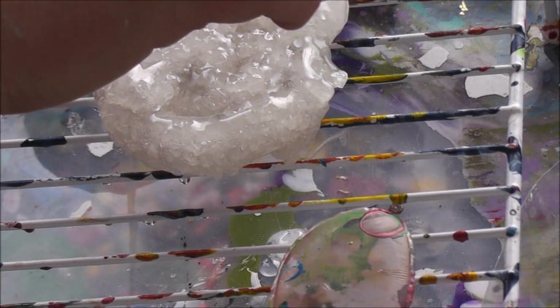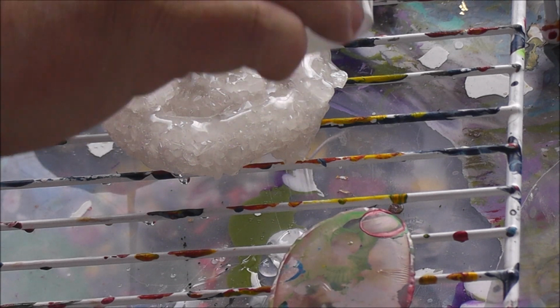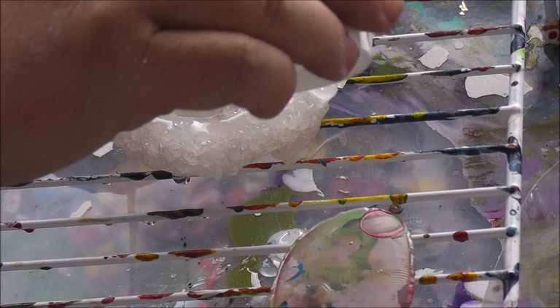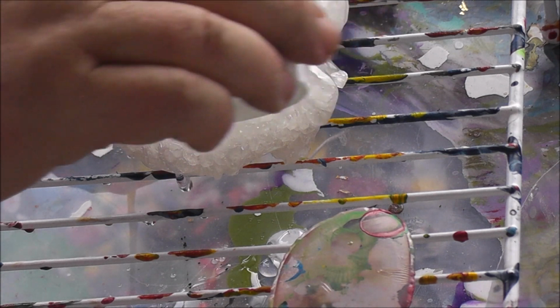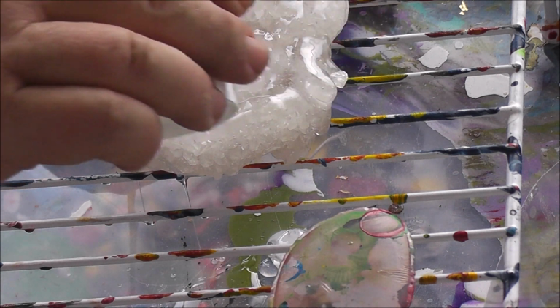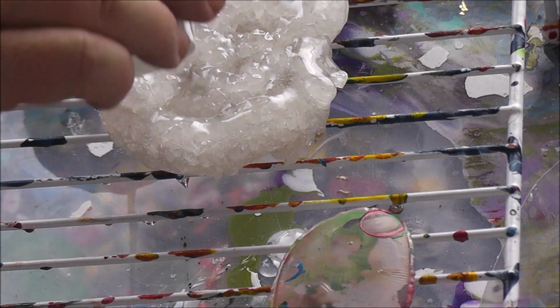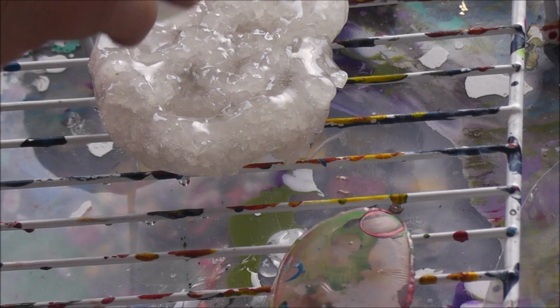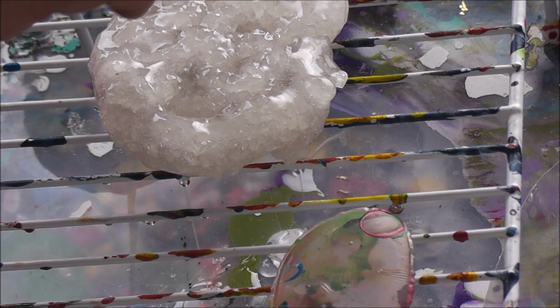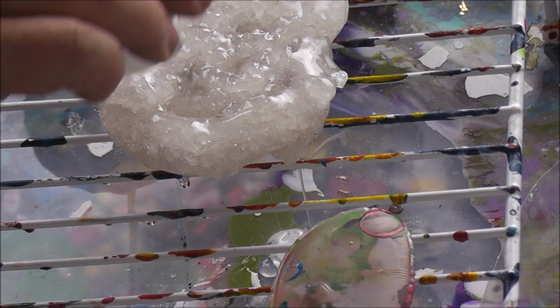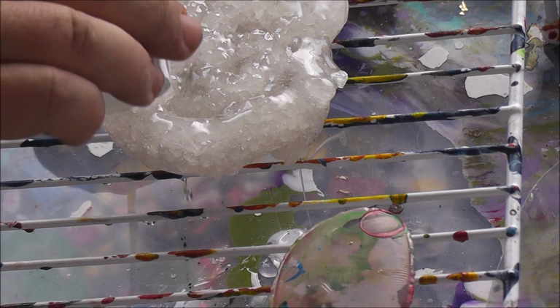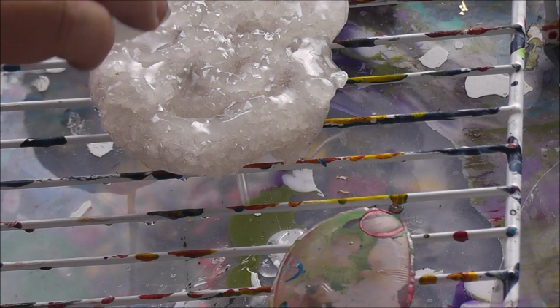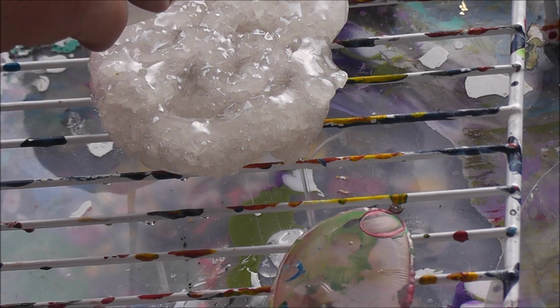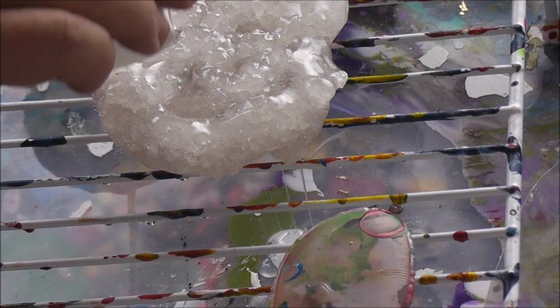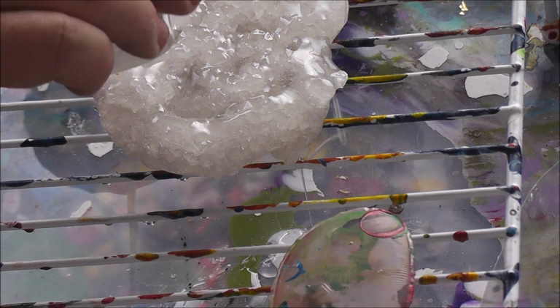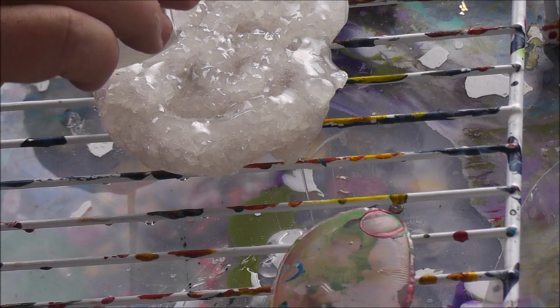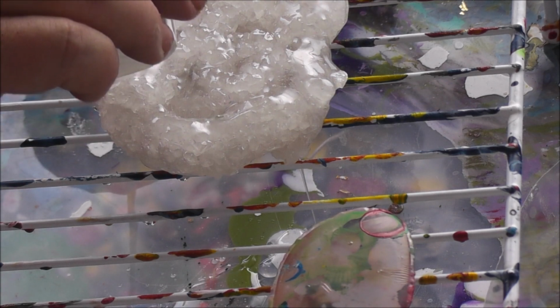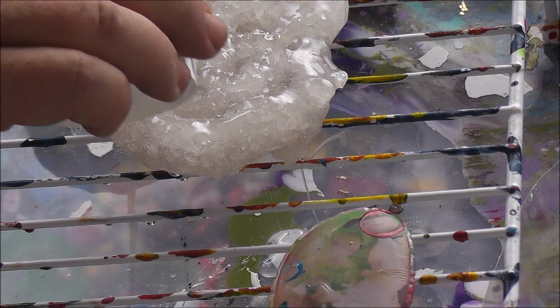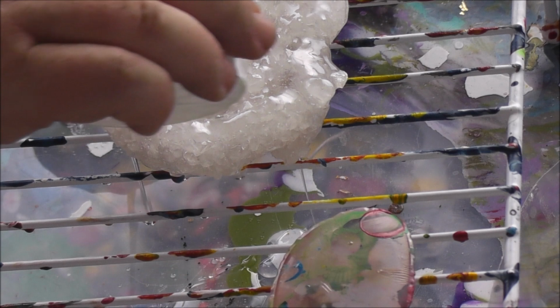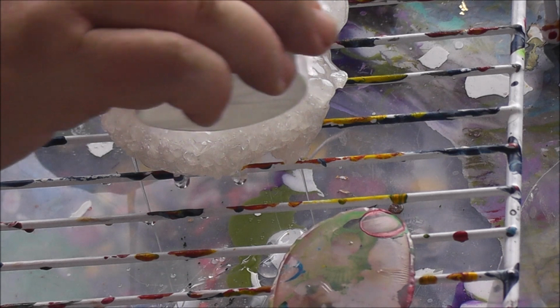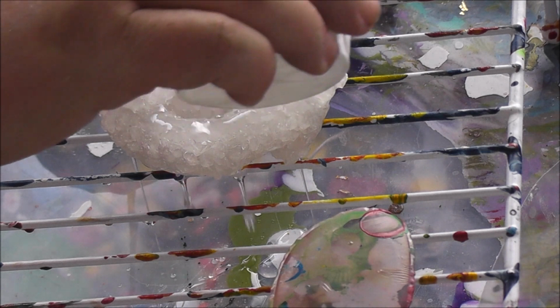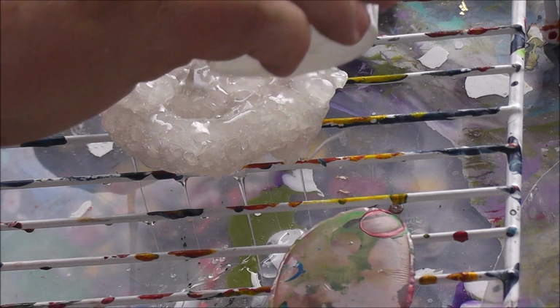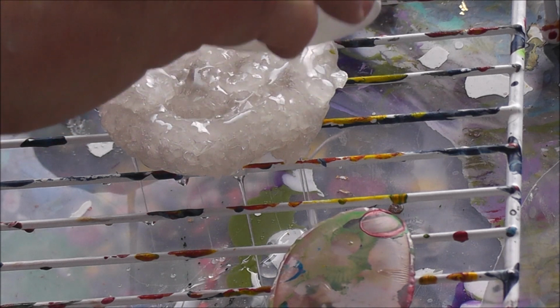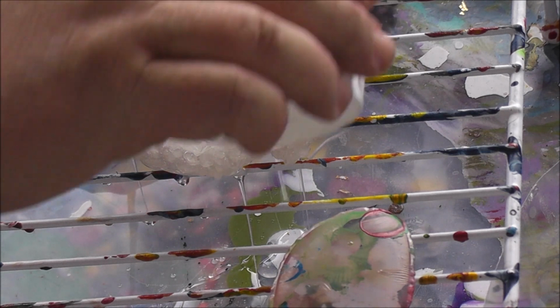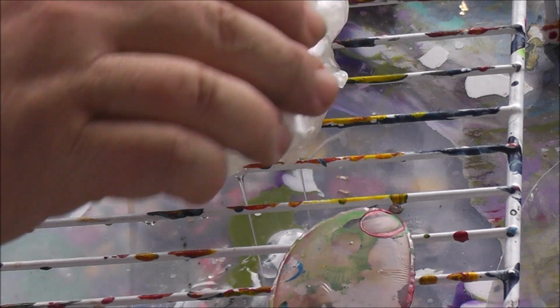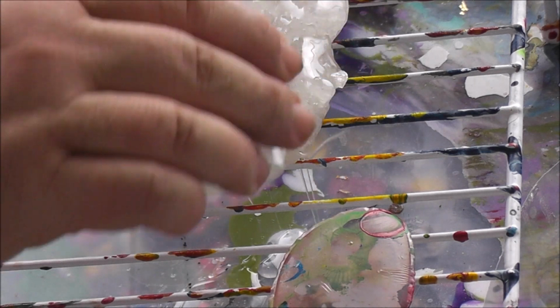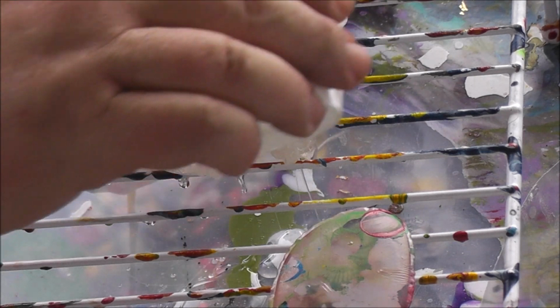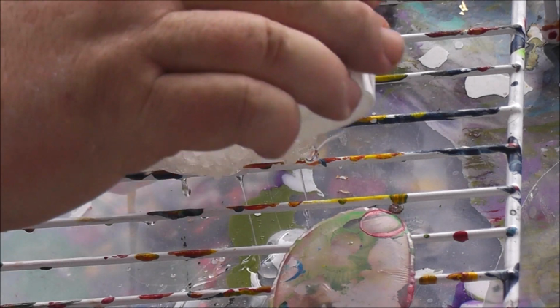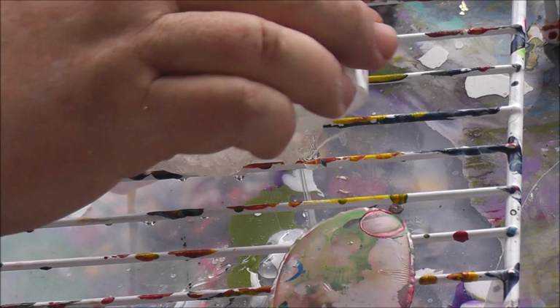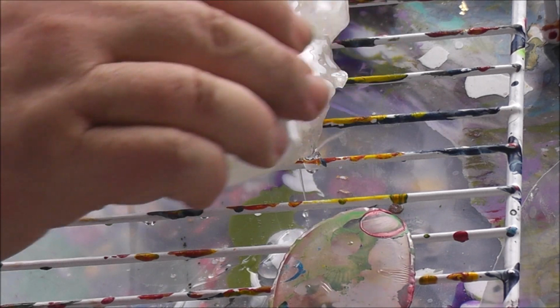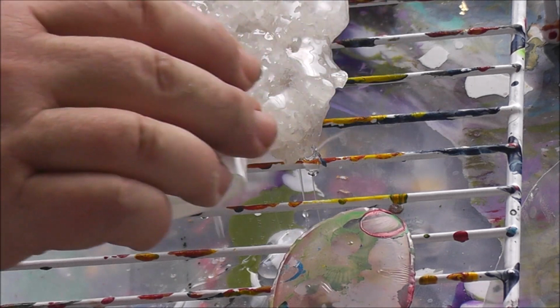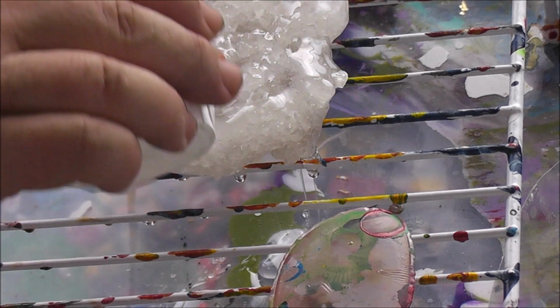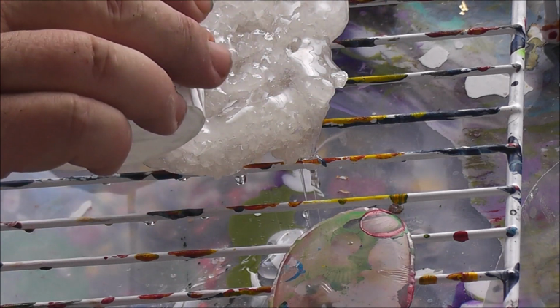I also think it's going to take some of the actual shine away from the crystals themselves.